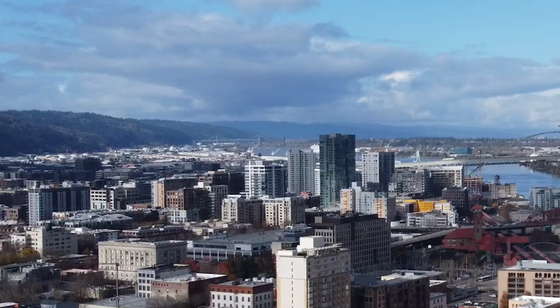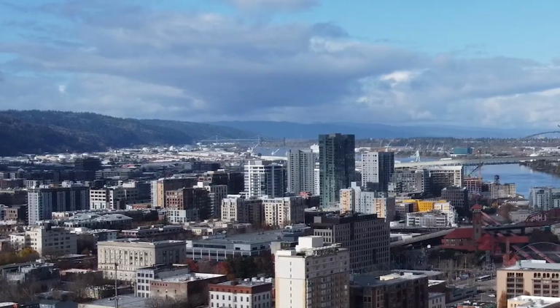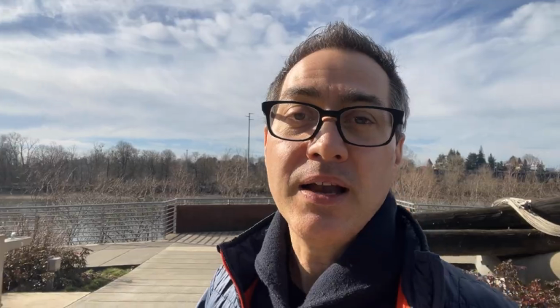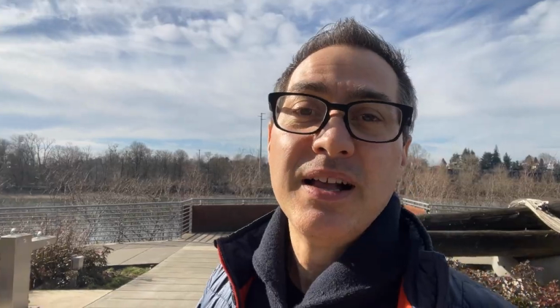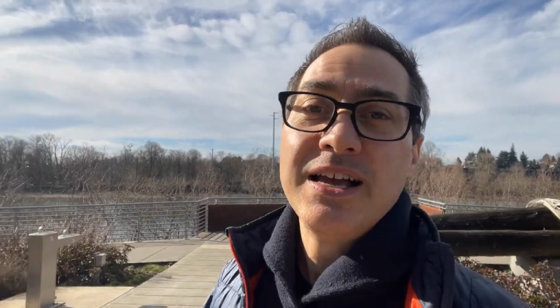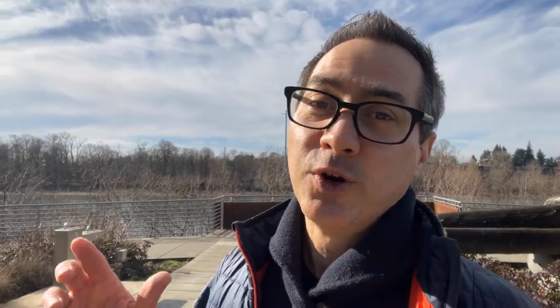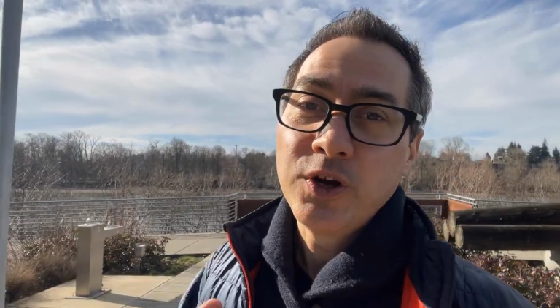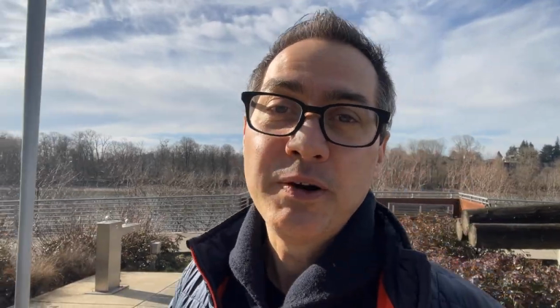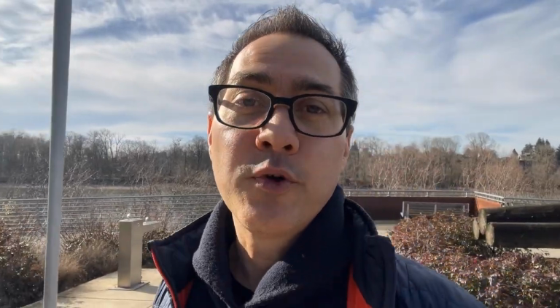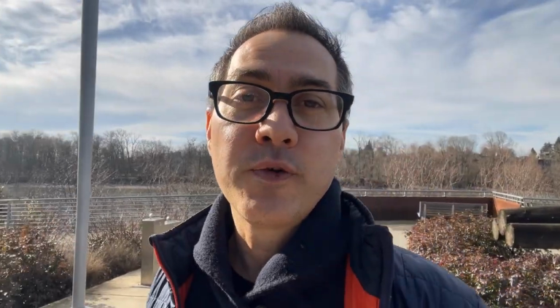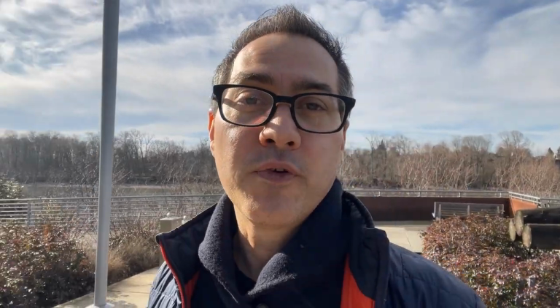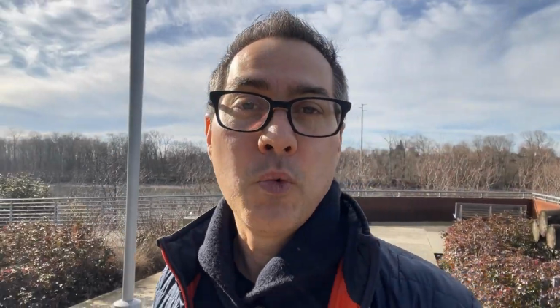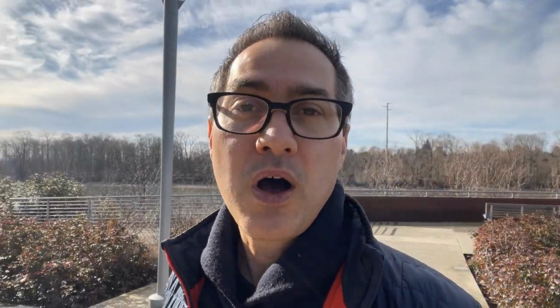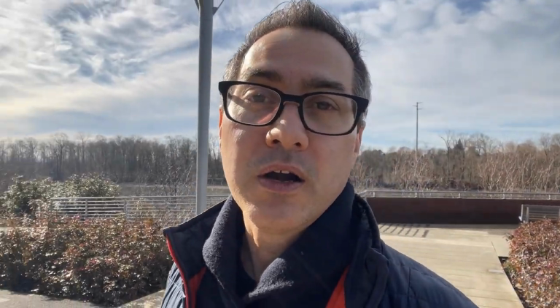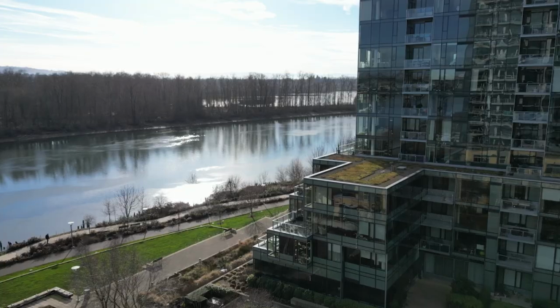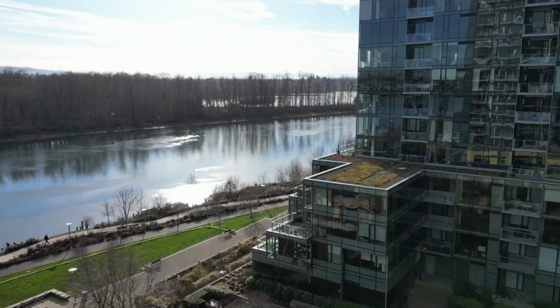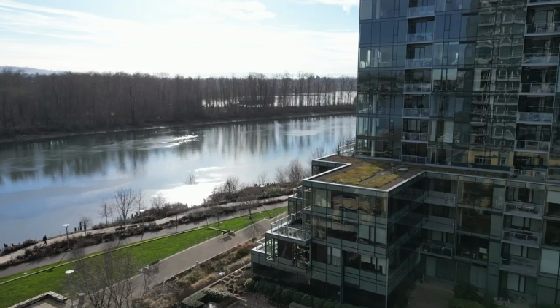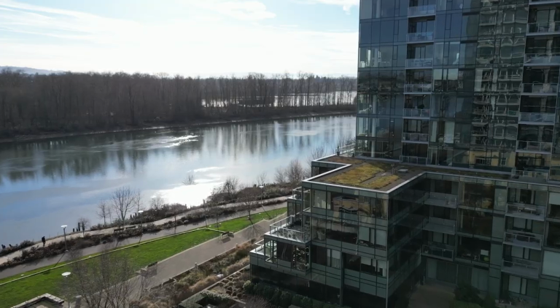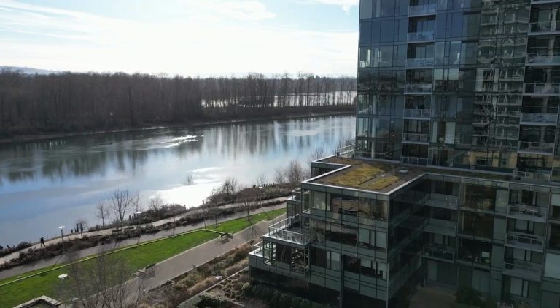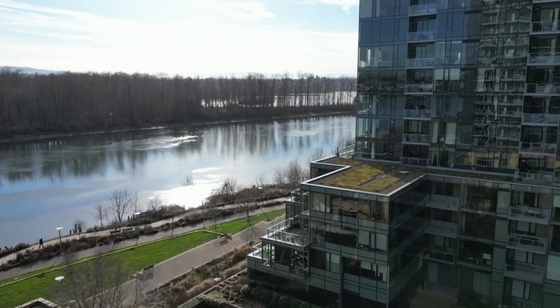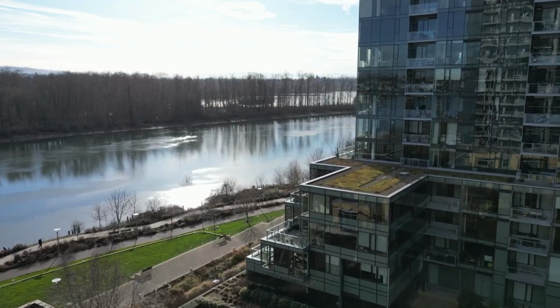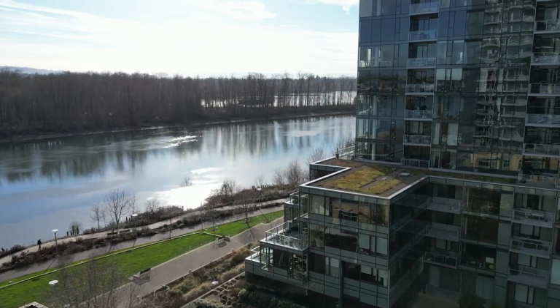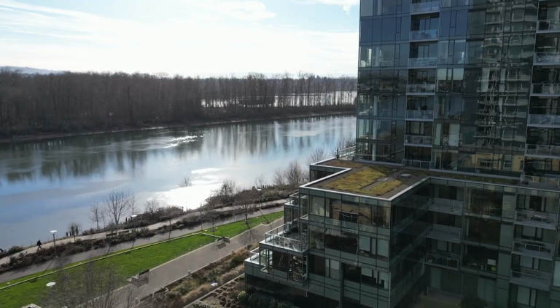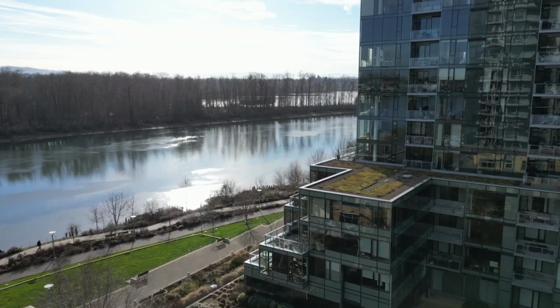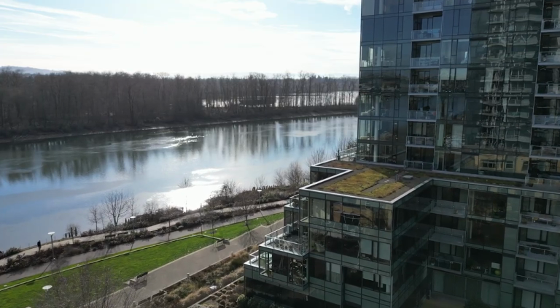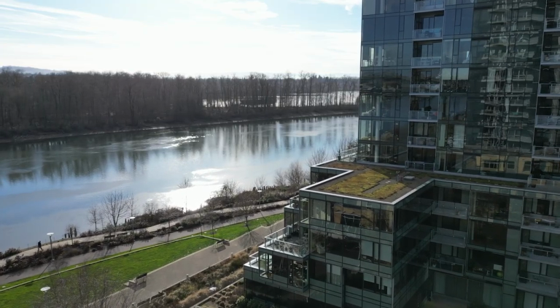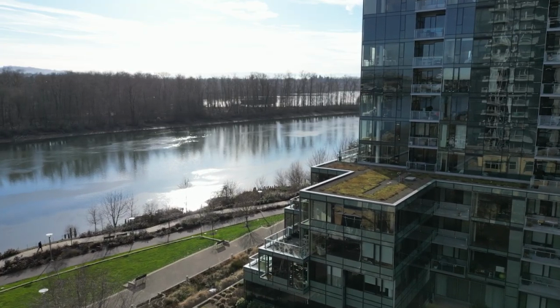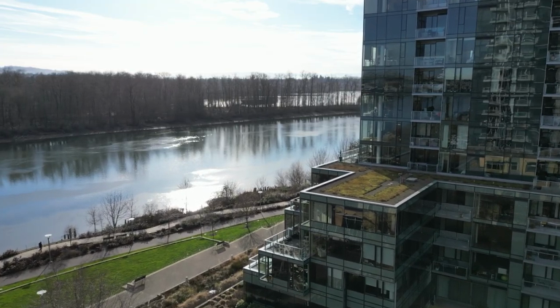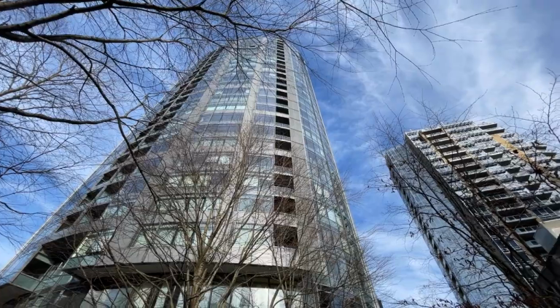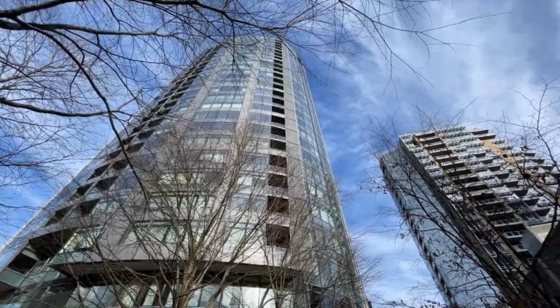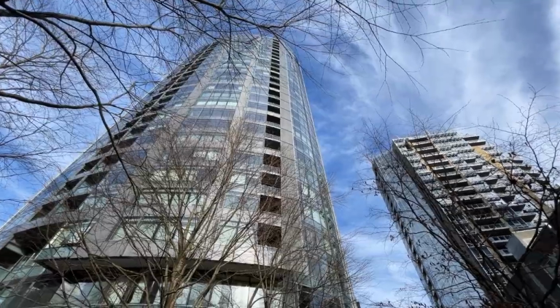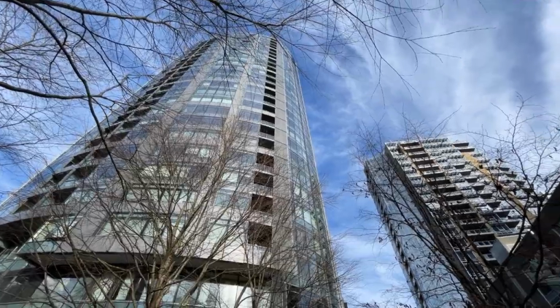You are a little bit further from the water in the Pearl, so that's one of the benefits of picking the South Waterfront over the Pearl District.